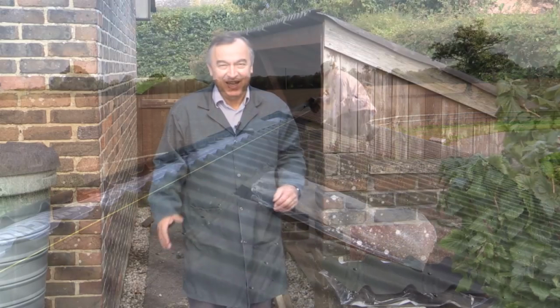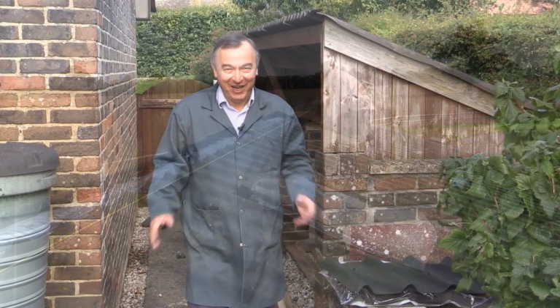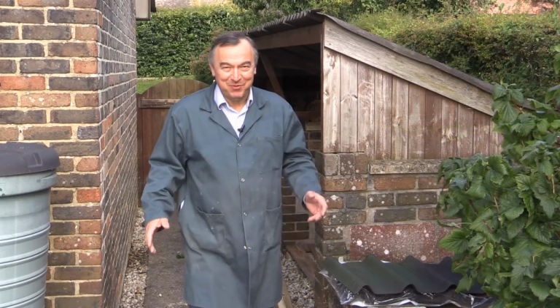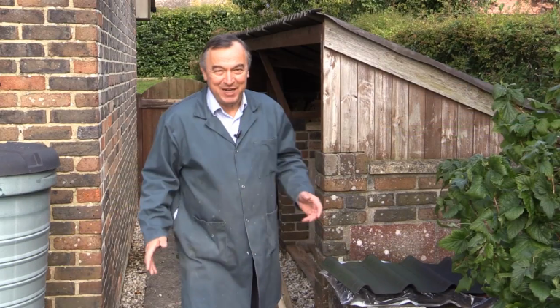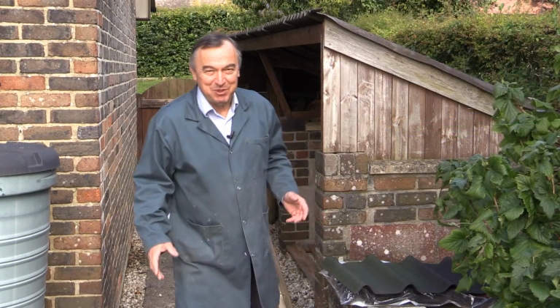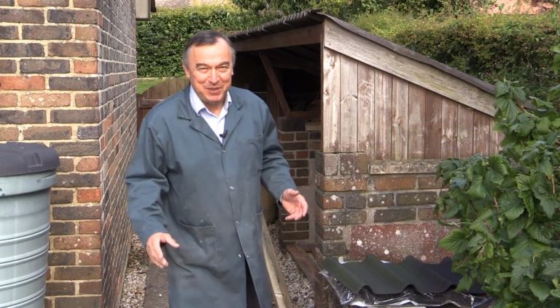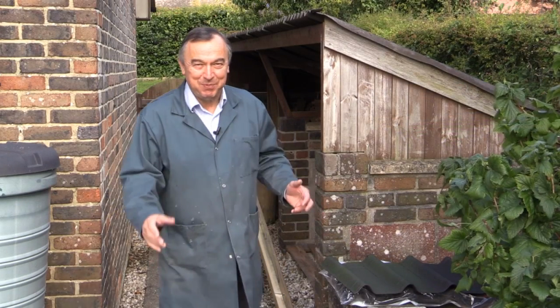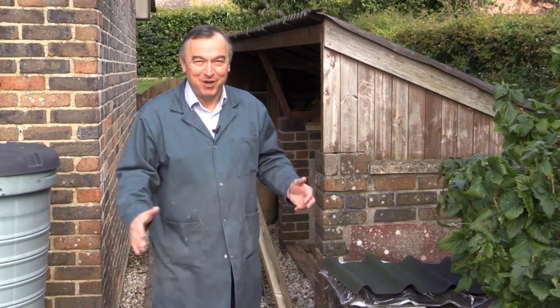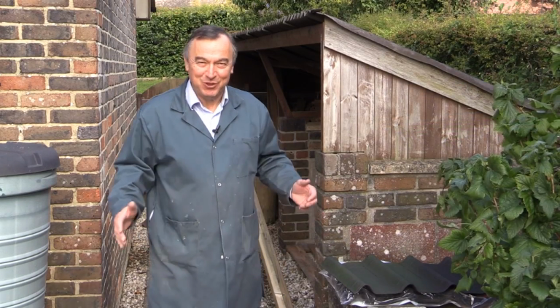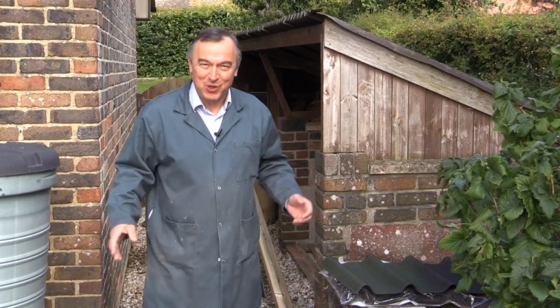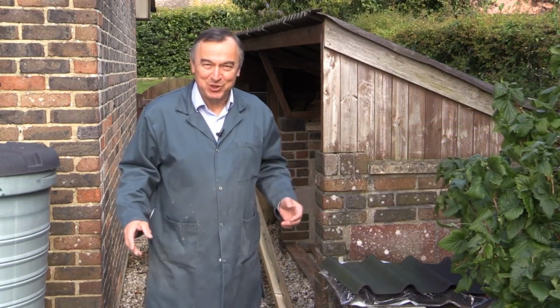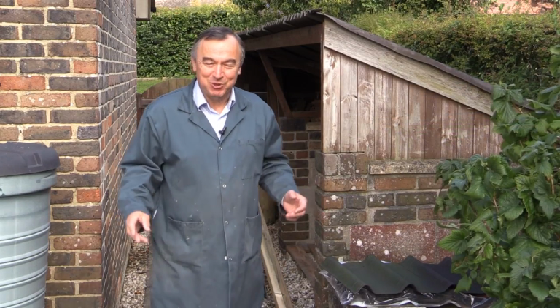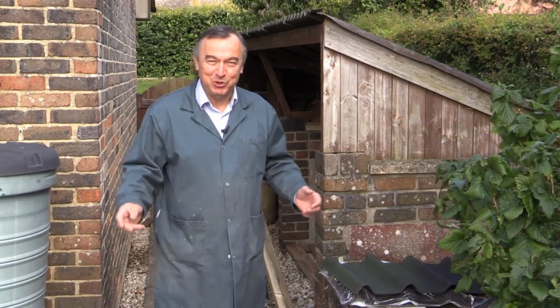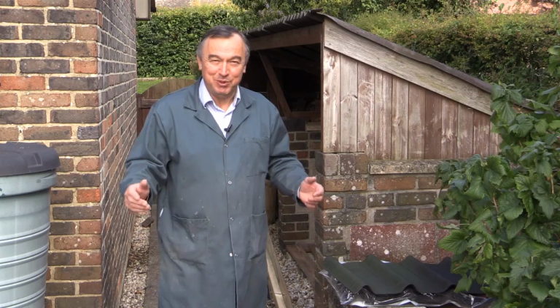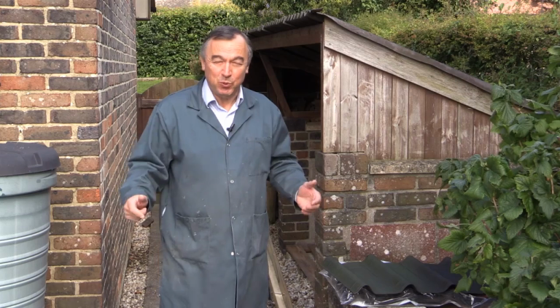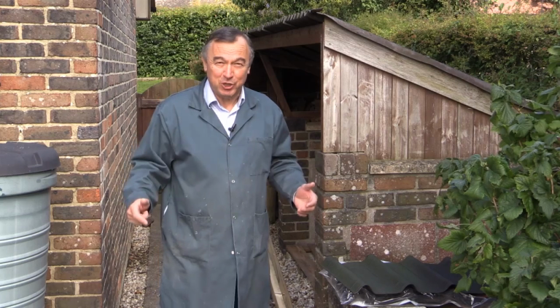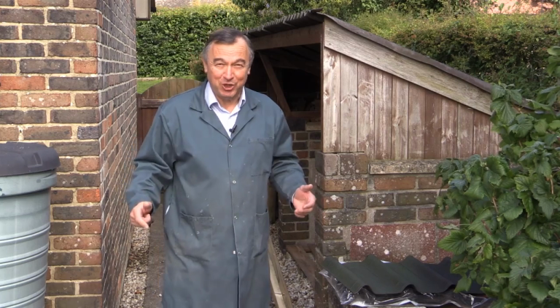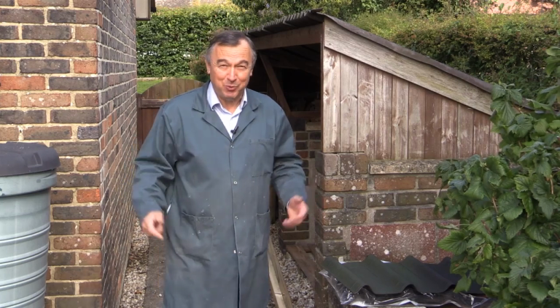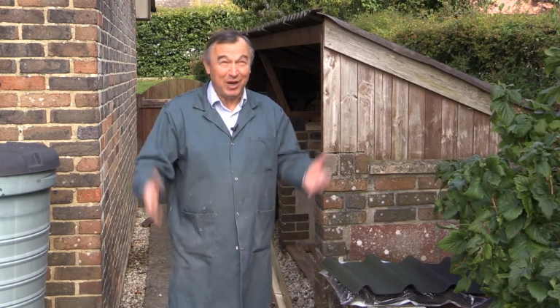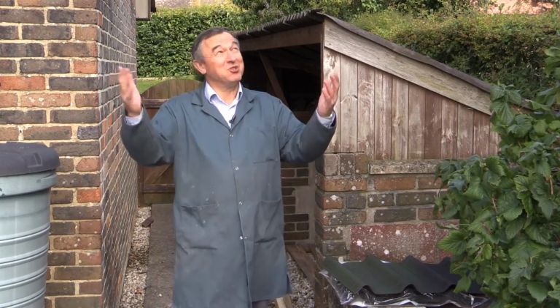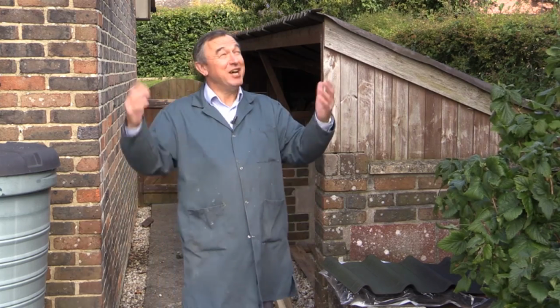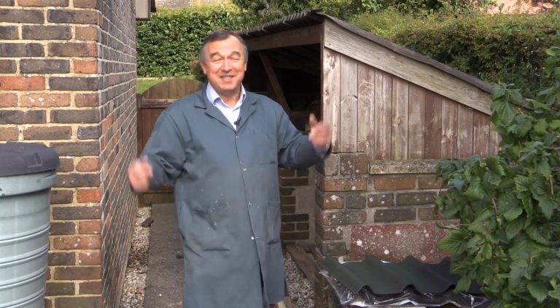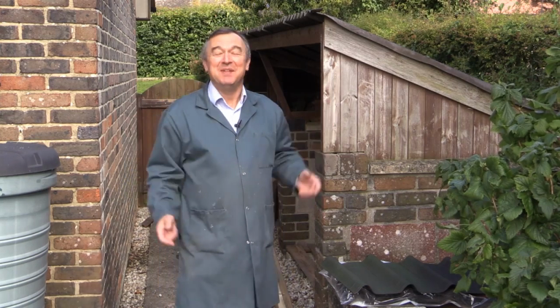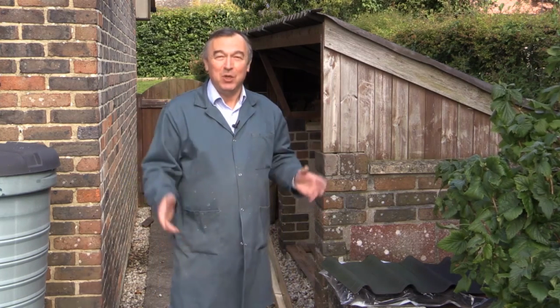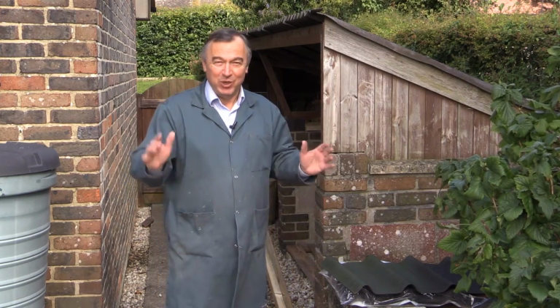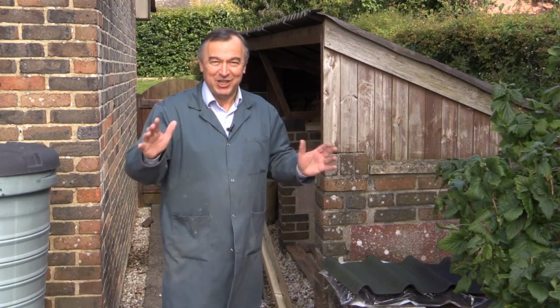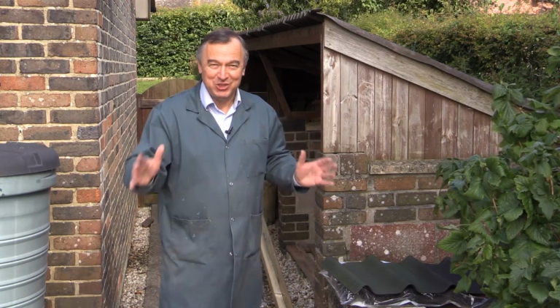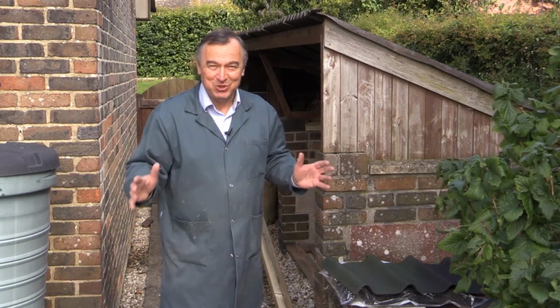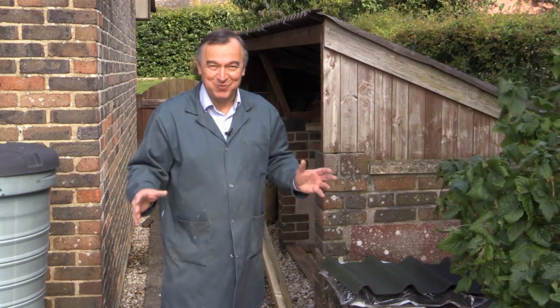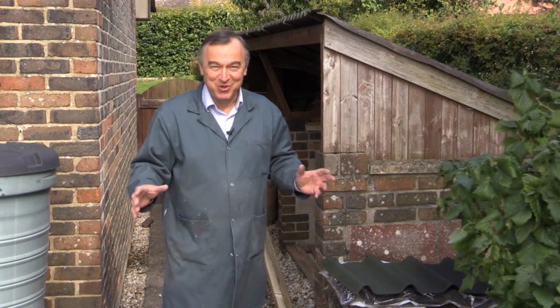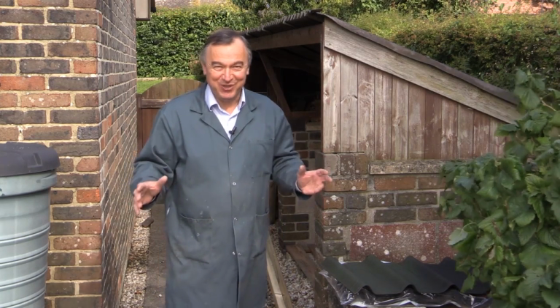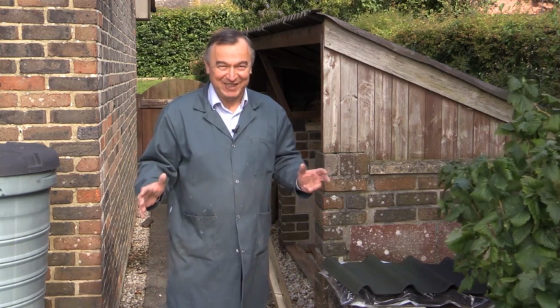Hello, my name is Peter Parfitt. Welcome to the Newbit workshop. We're outside, and we're going to do some roofing.